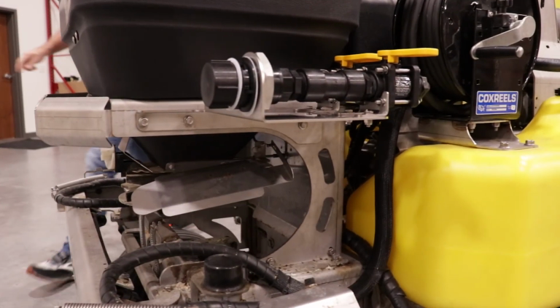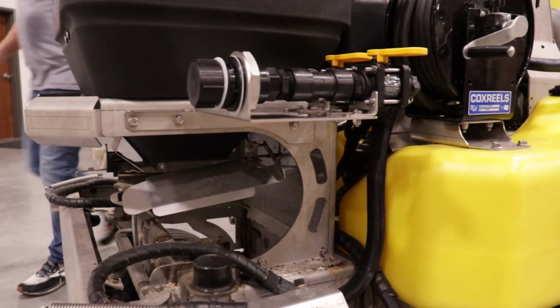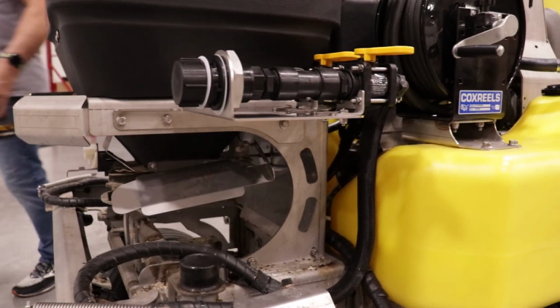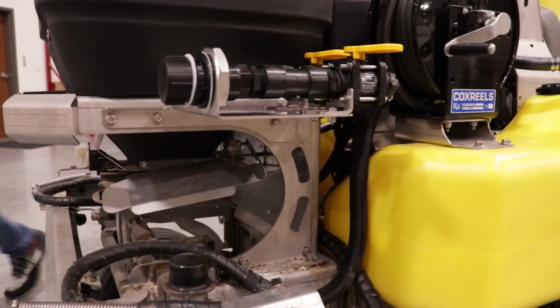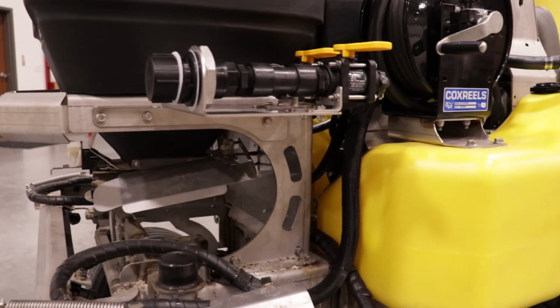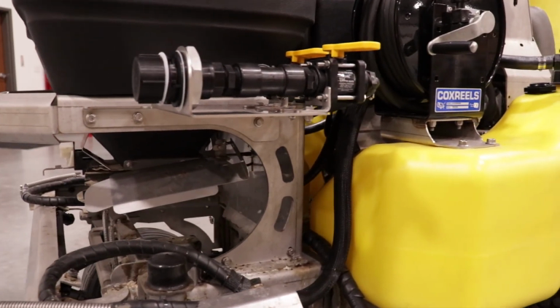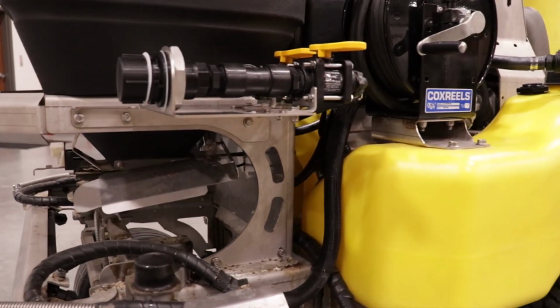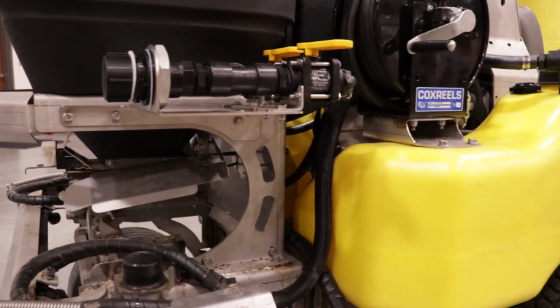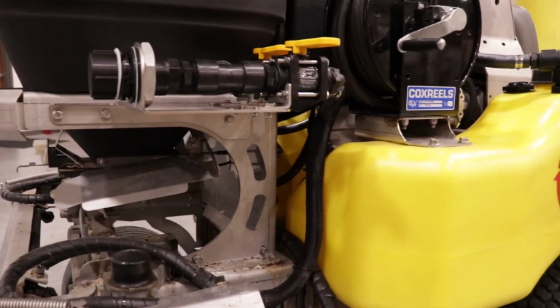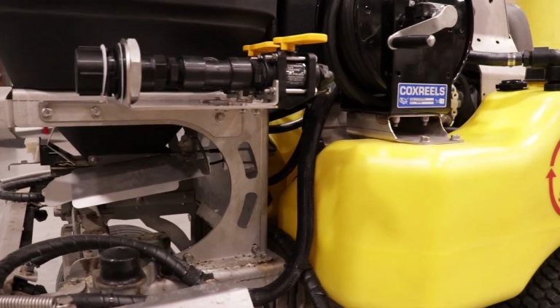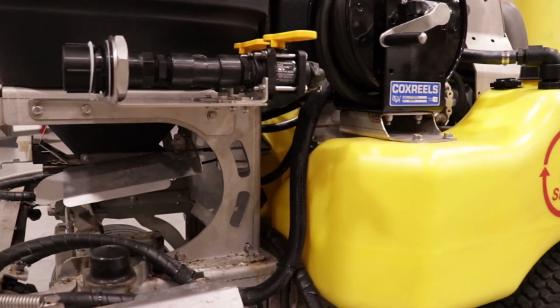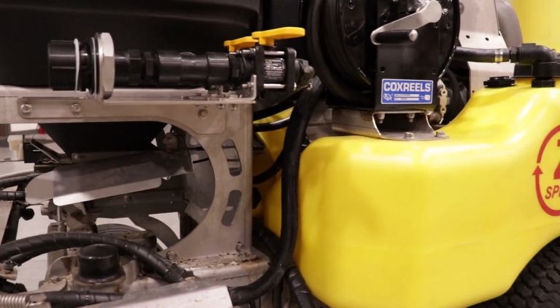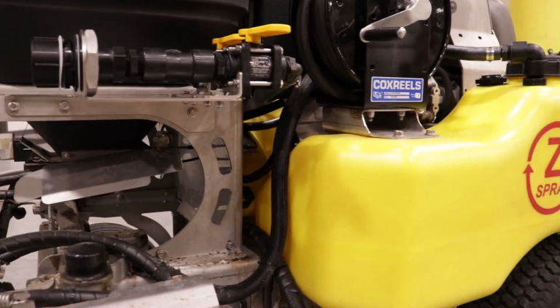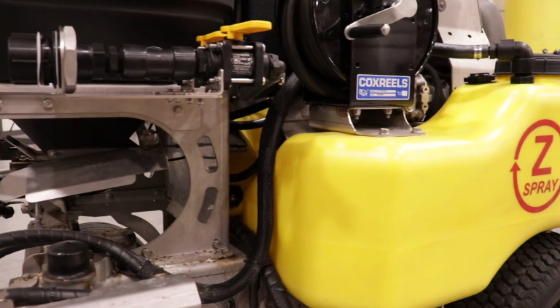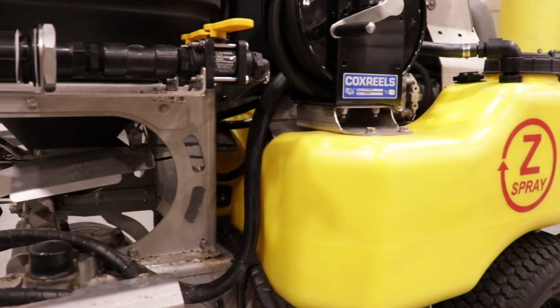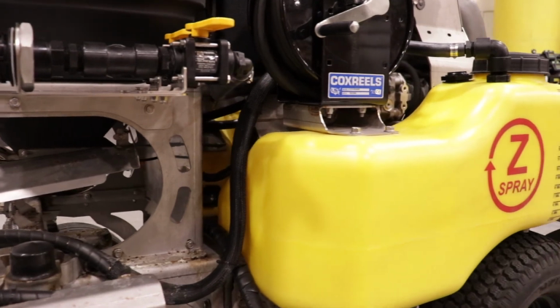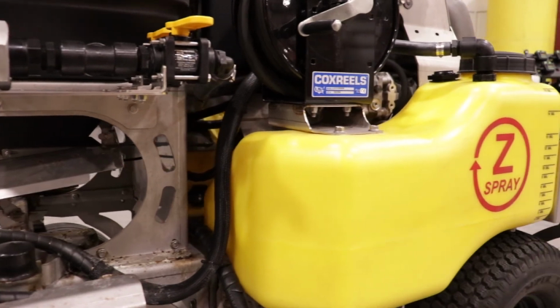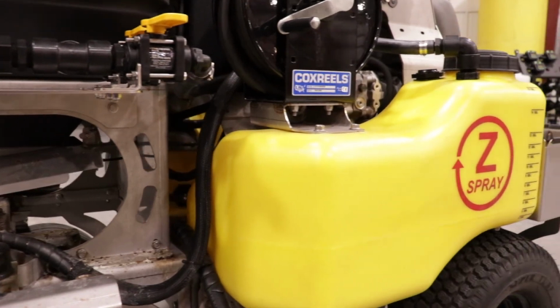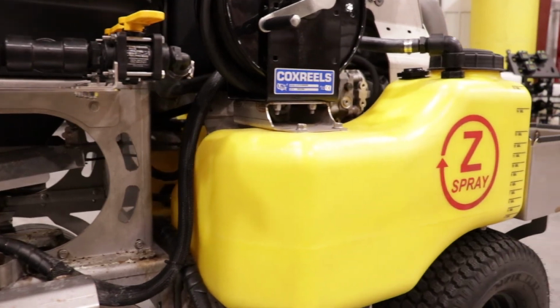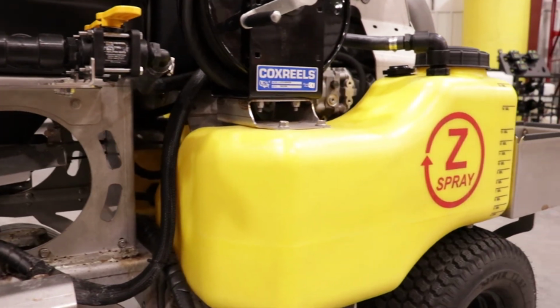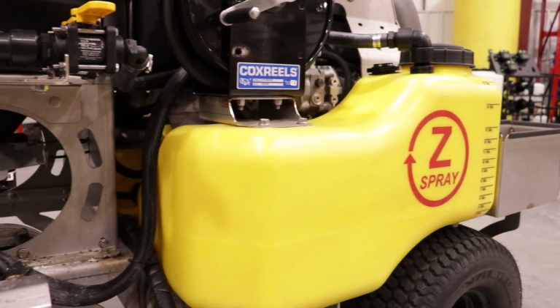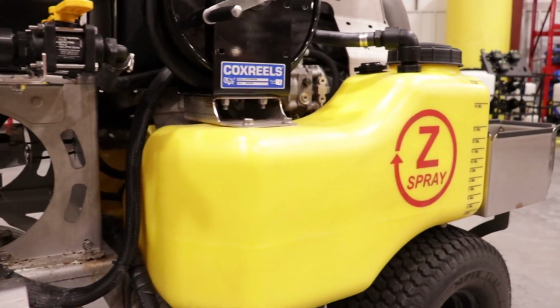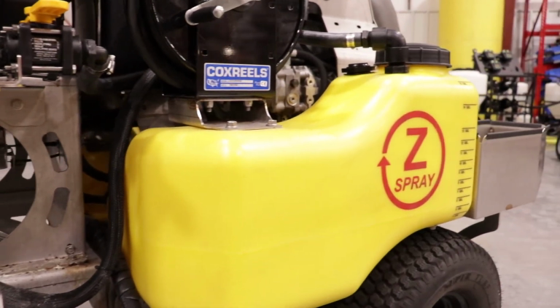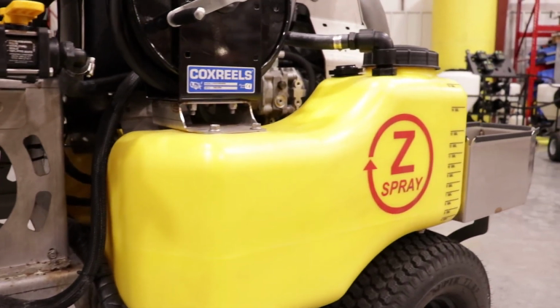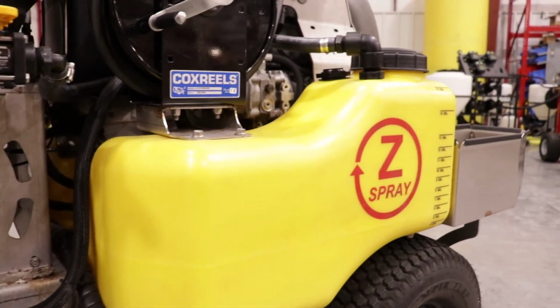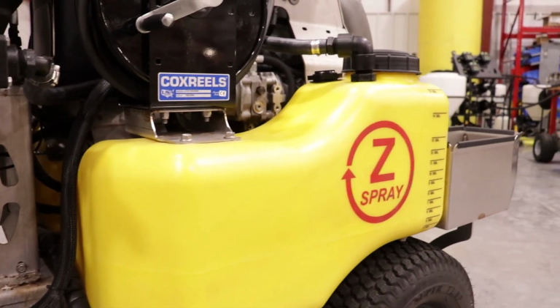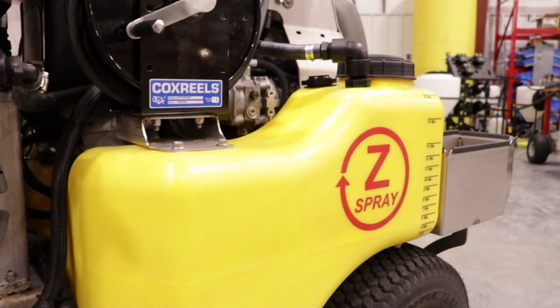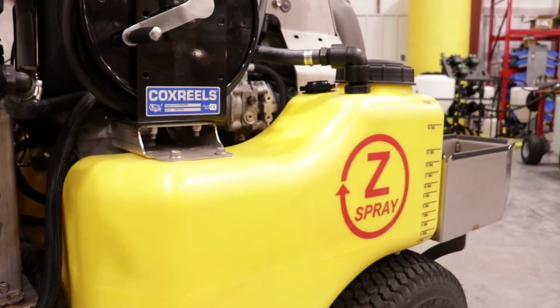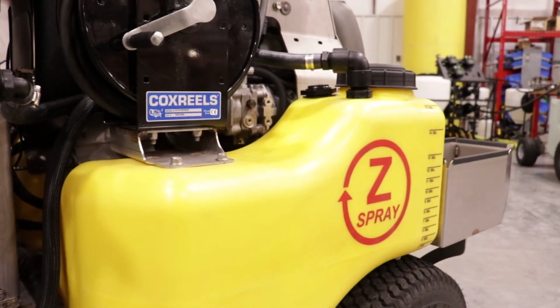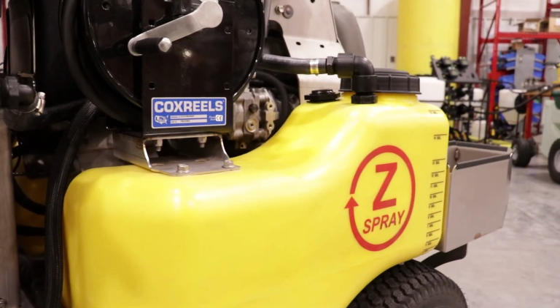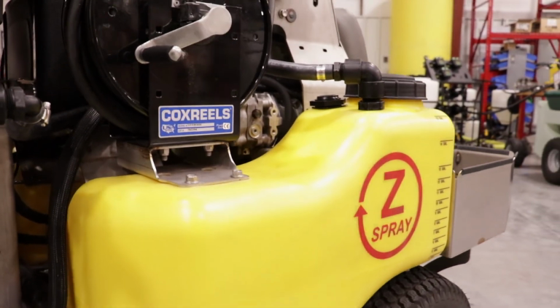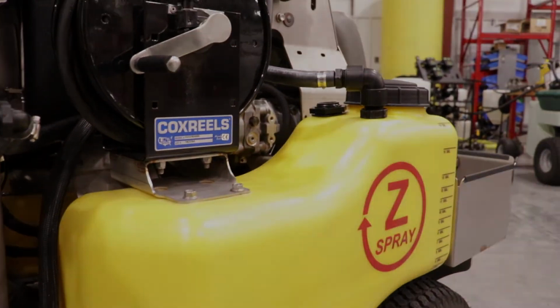Congratulations! You're finally done and ready to be a pro with the DuraProFill. Thanks for watching and enjoy your new DuraProFill Closed Fill System from Dura Products.